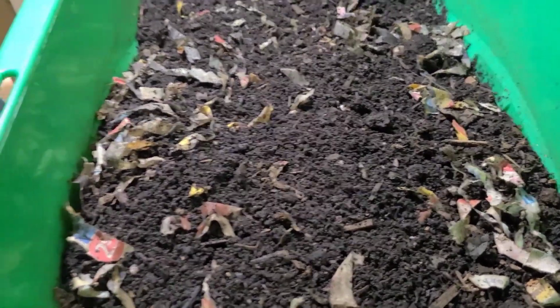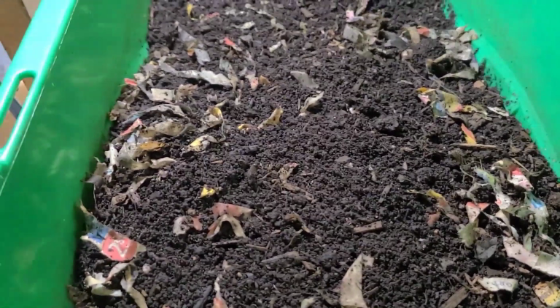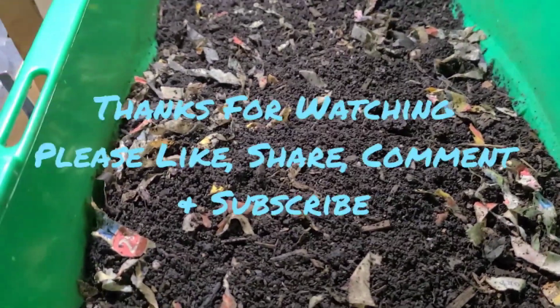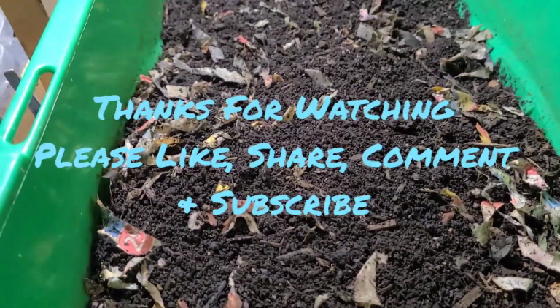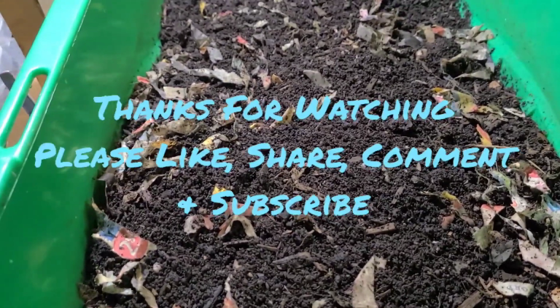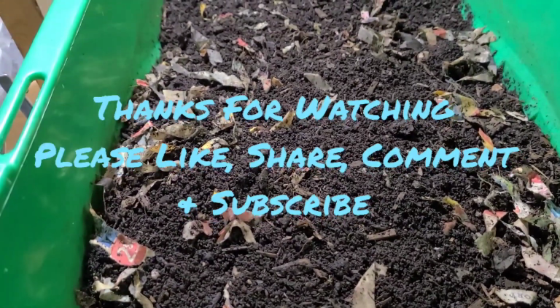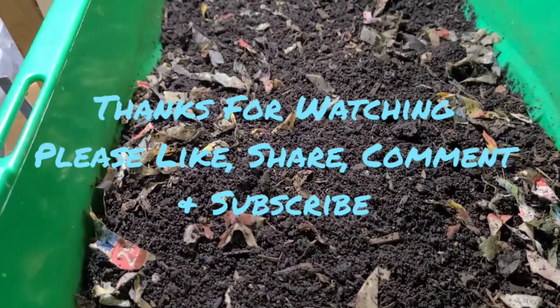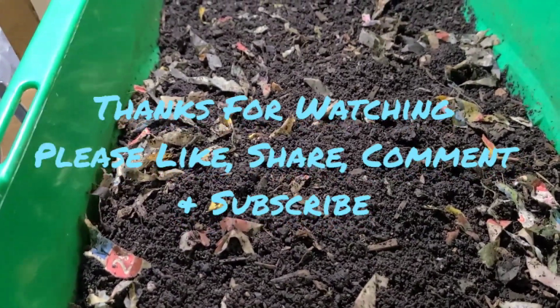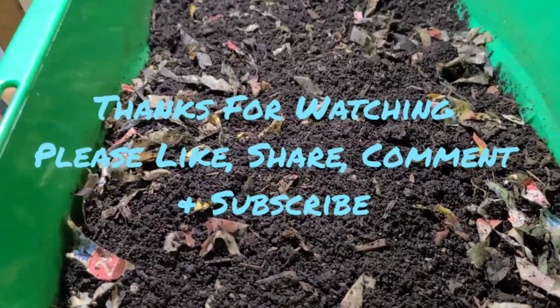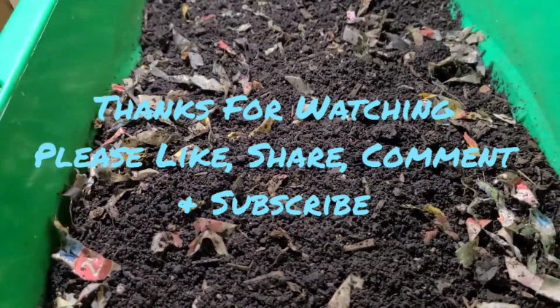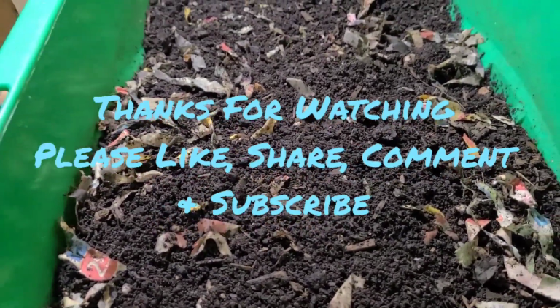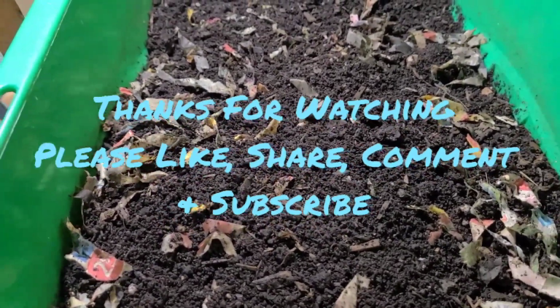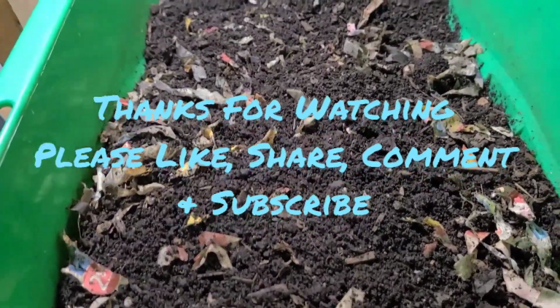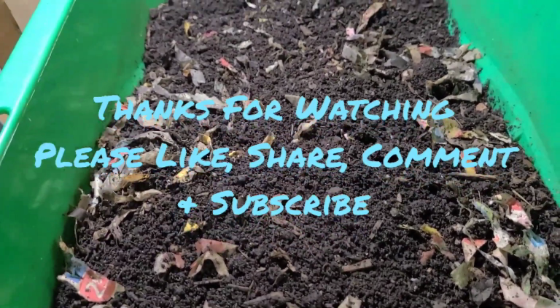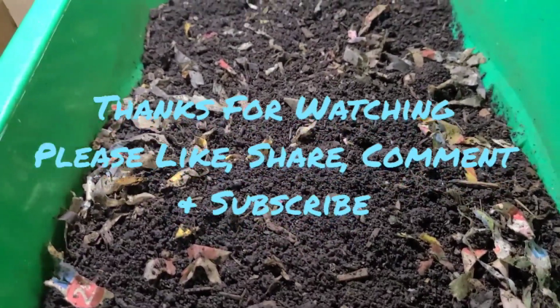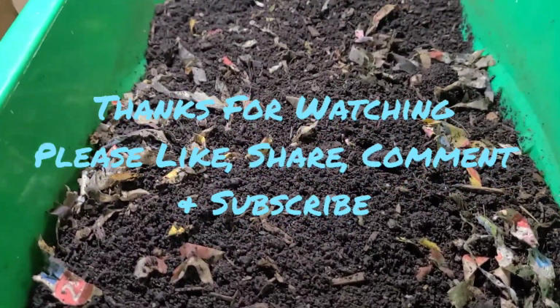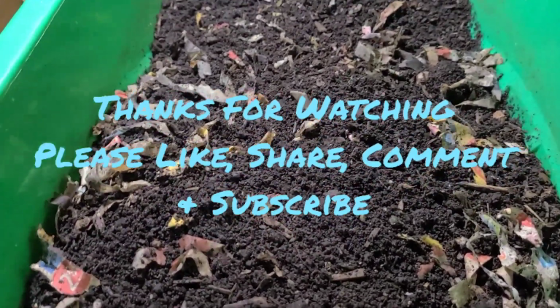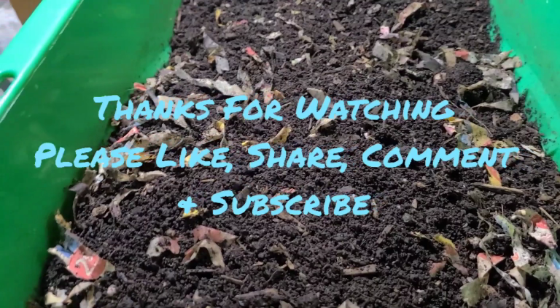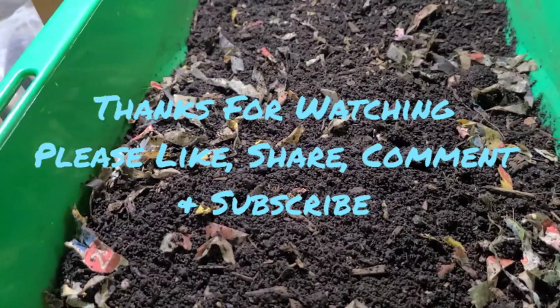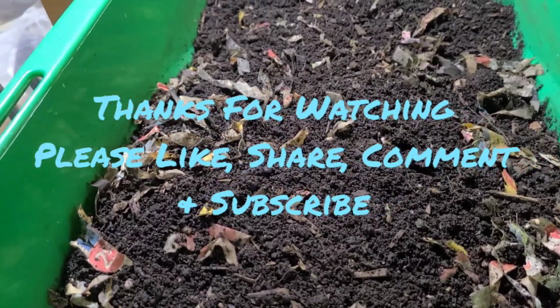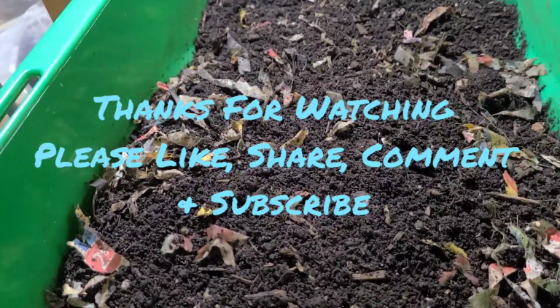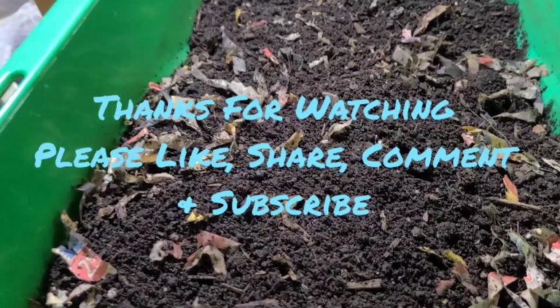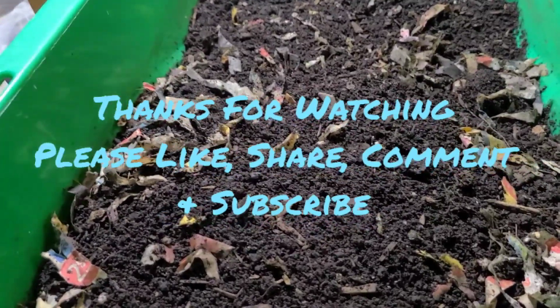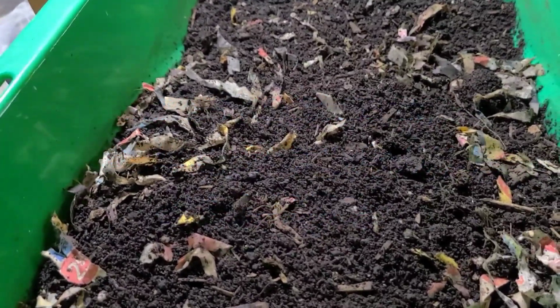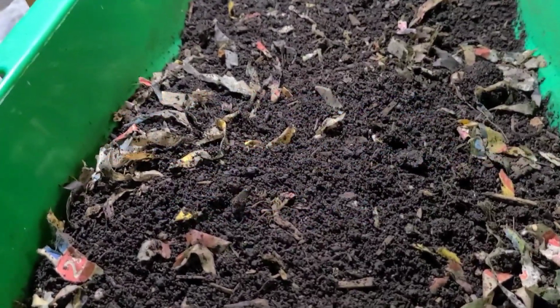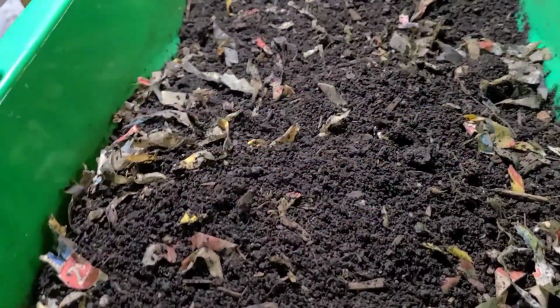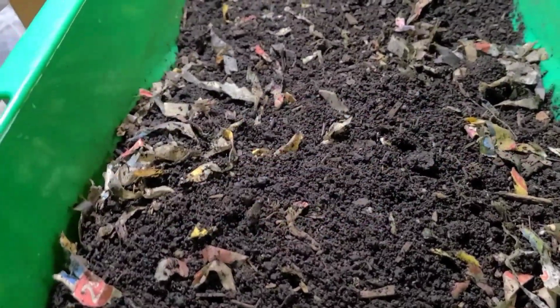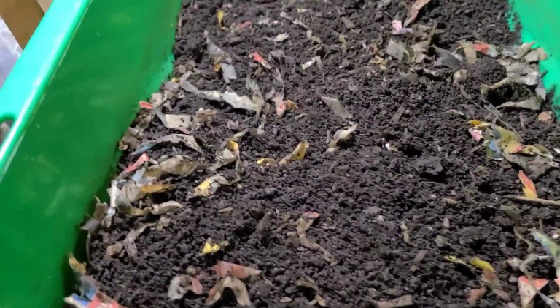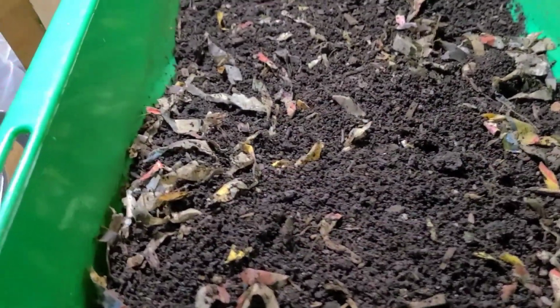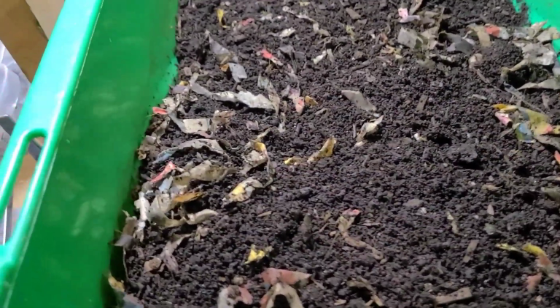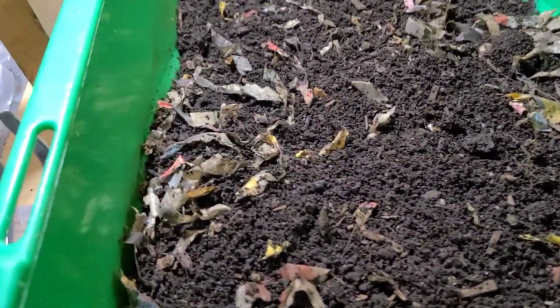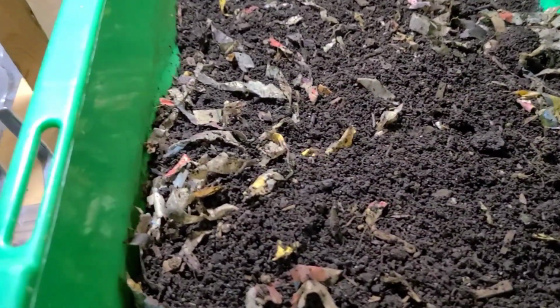Hello everyone. Welcome to another informative episode on White Davie Gardening and Worm Farm.